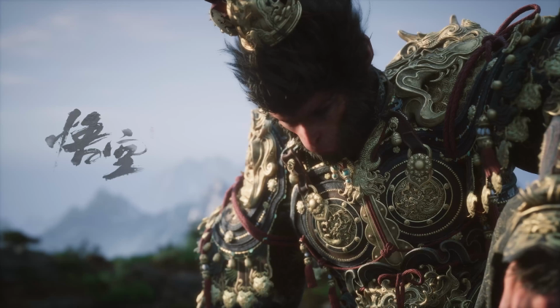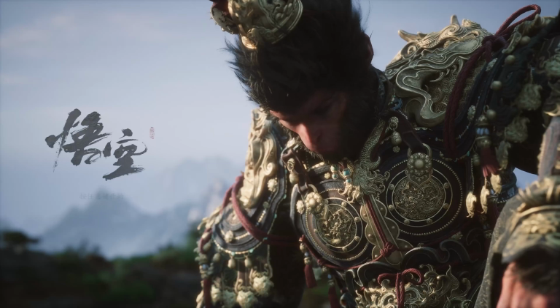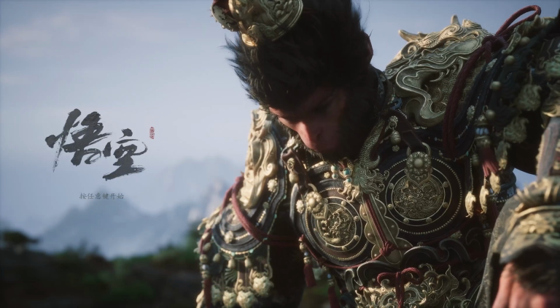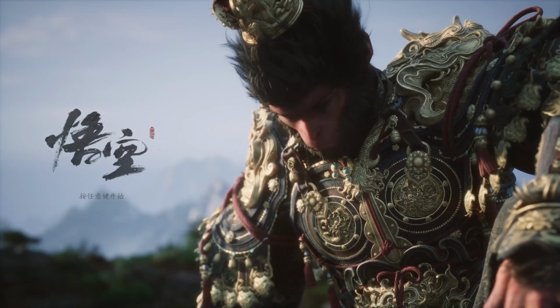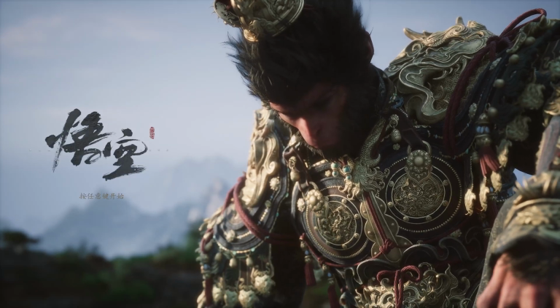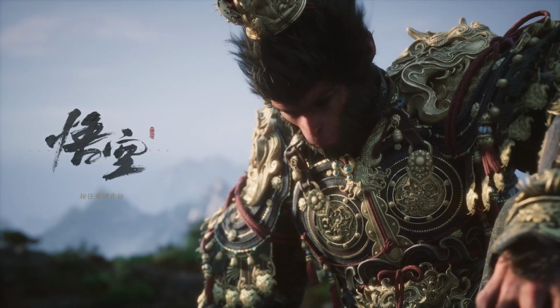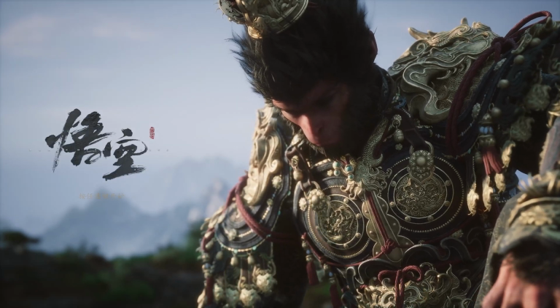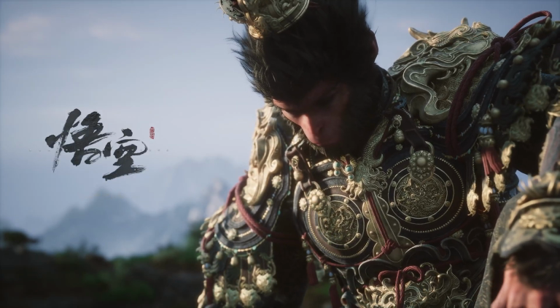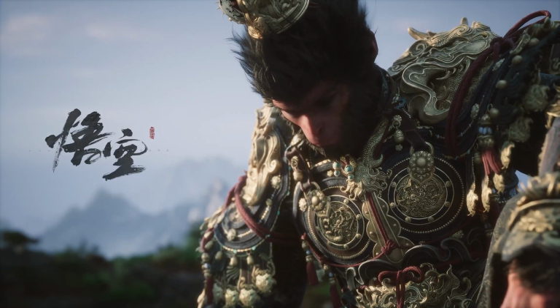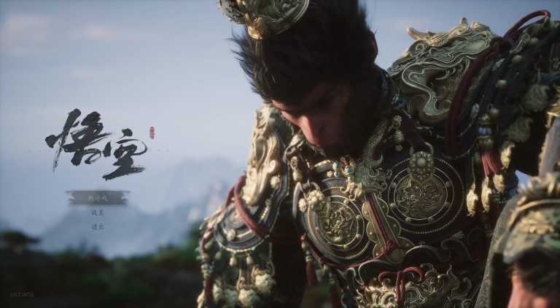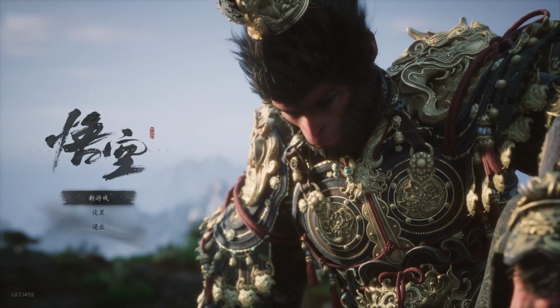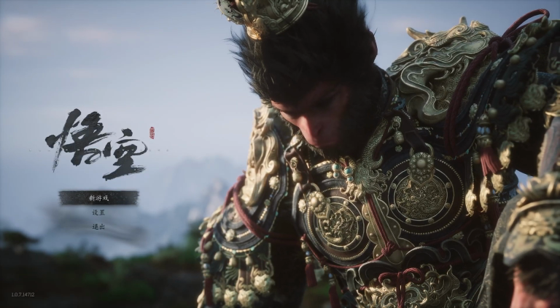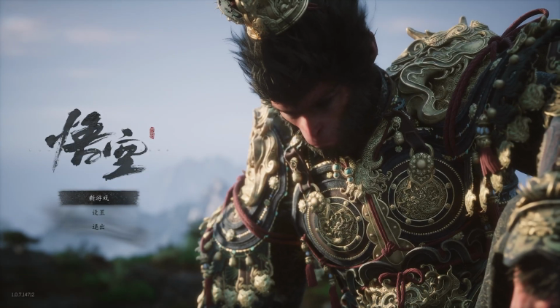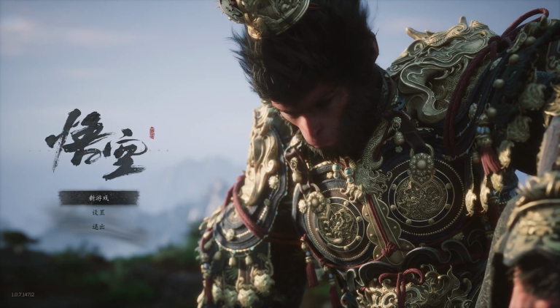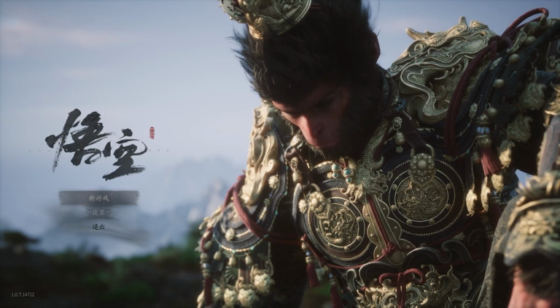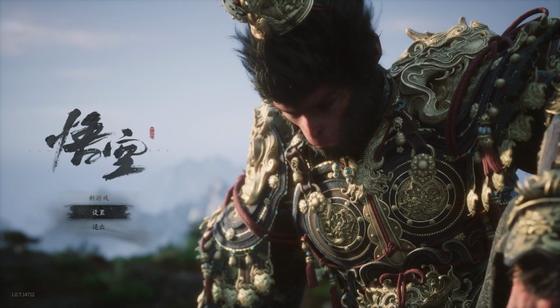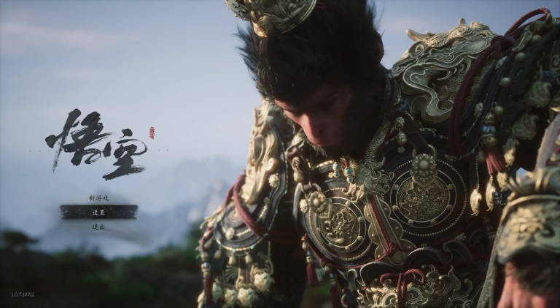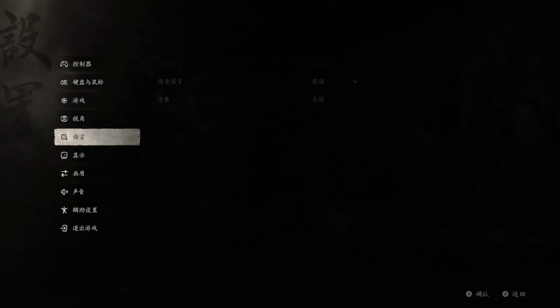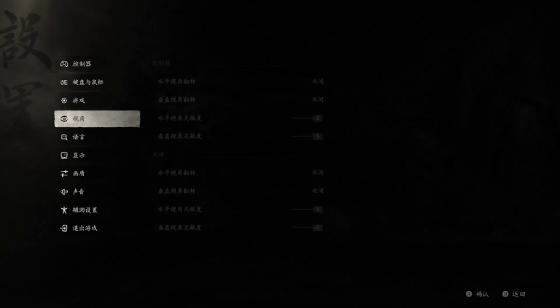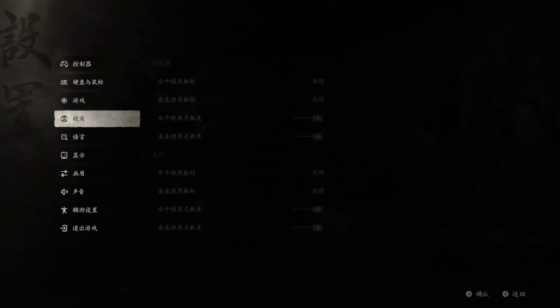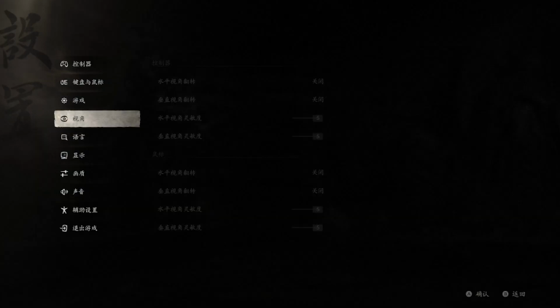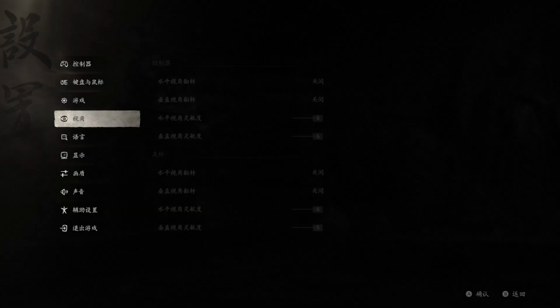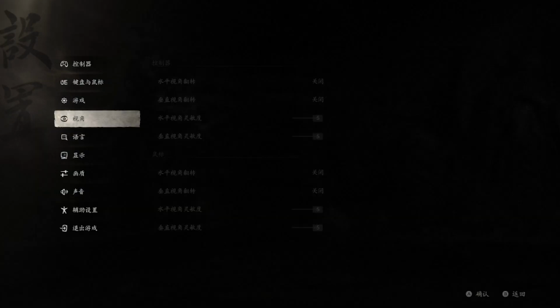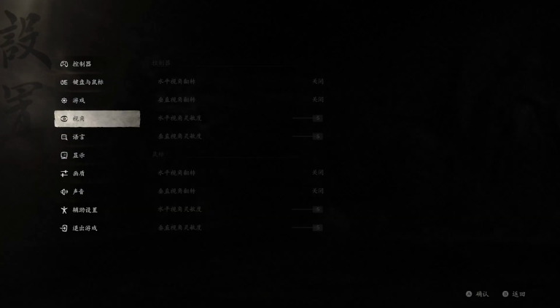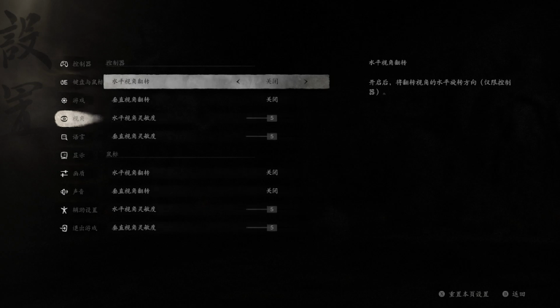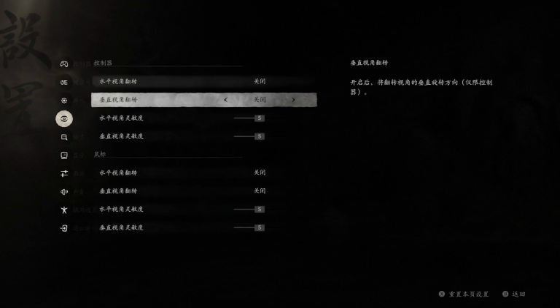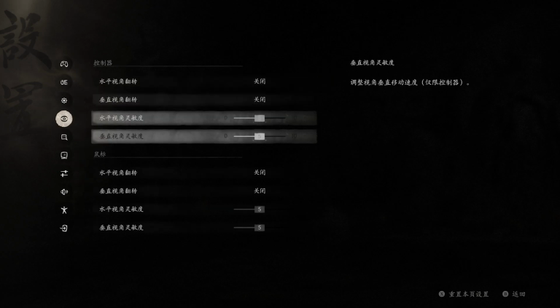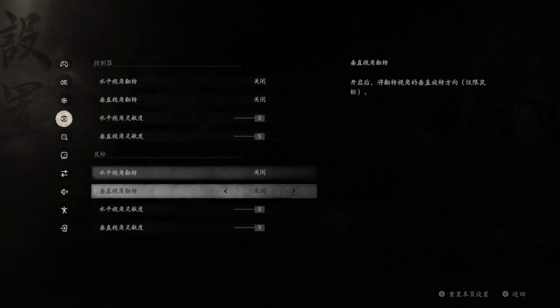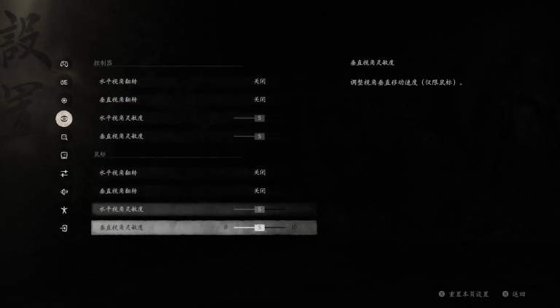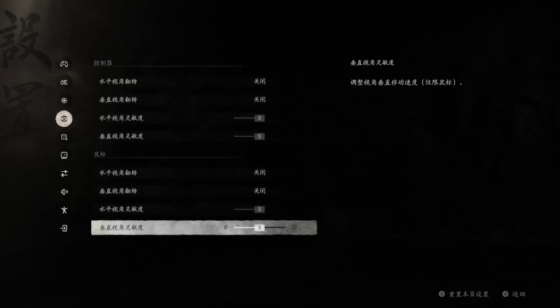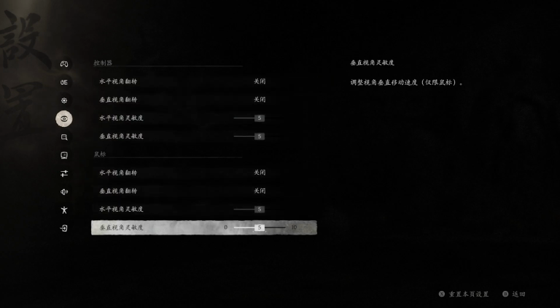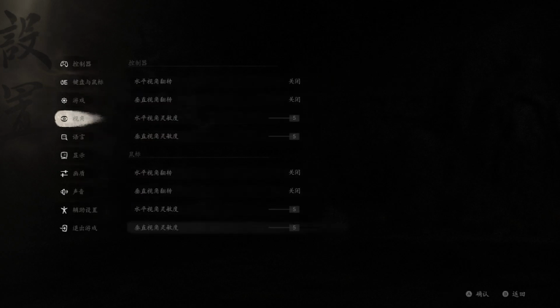Hey there everybody. If you got the Black Myth Wukong error where the game starts with all of the text being Chinese, here's how you fix it.